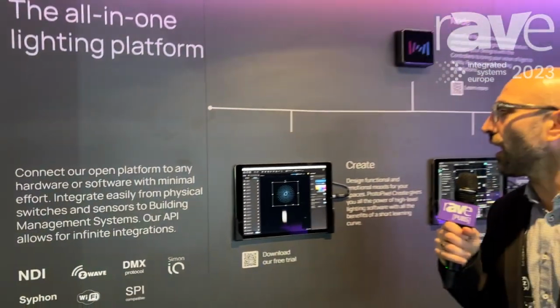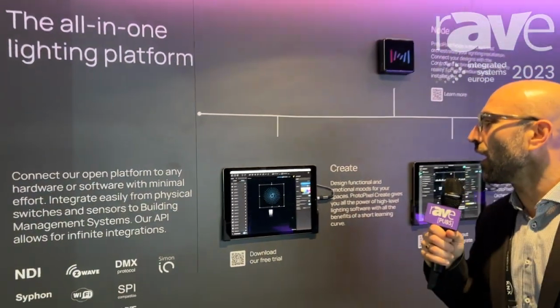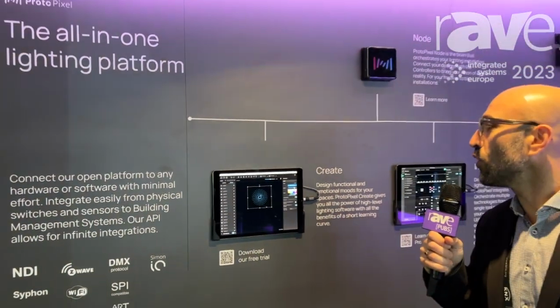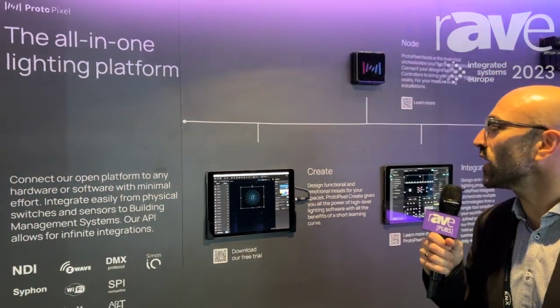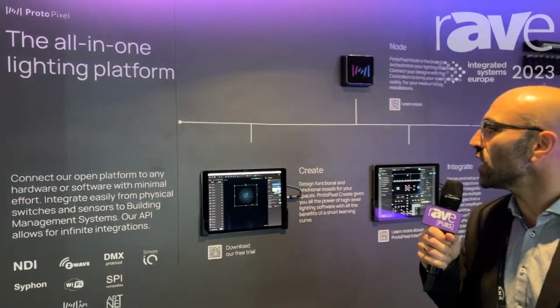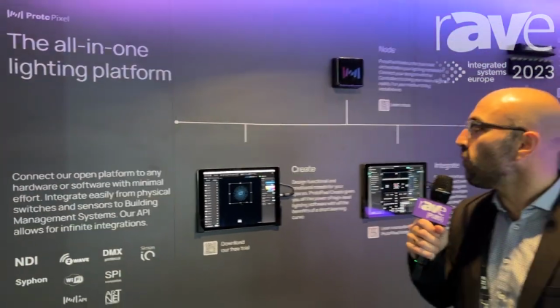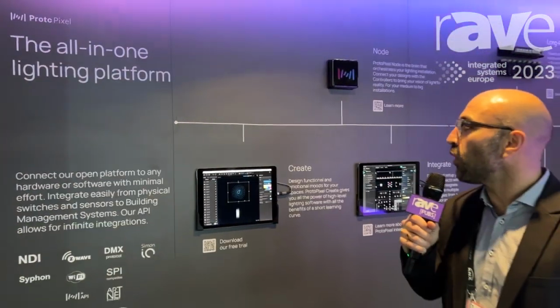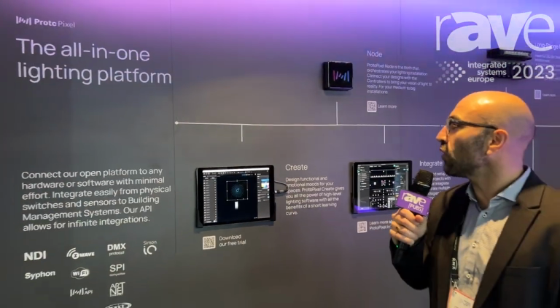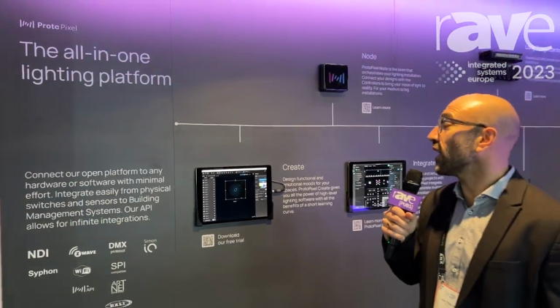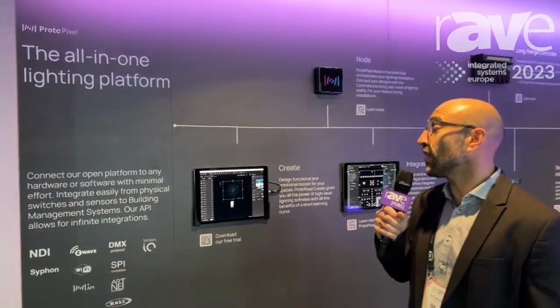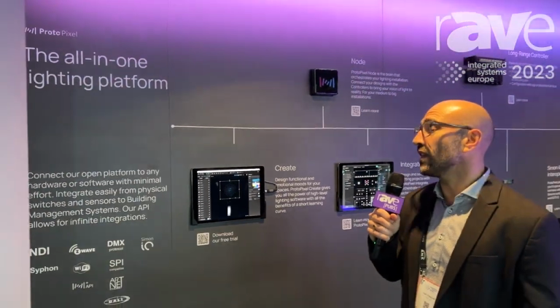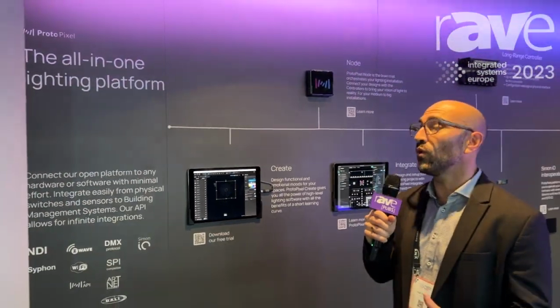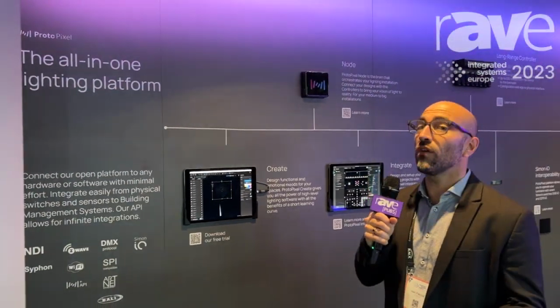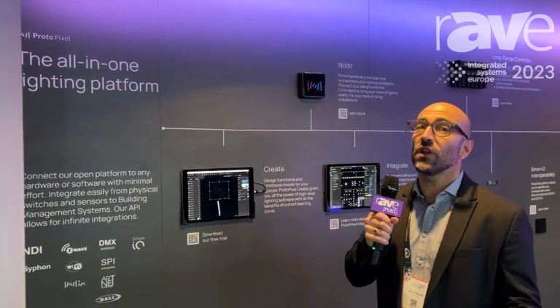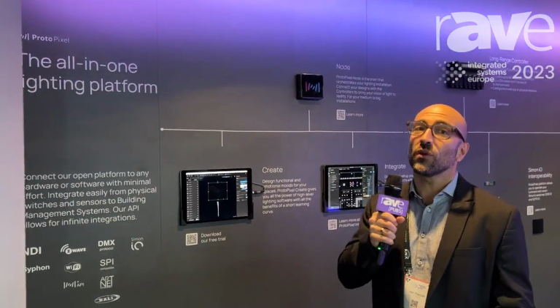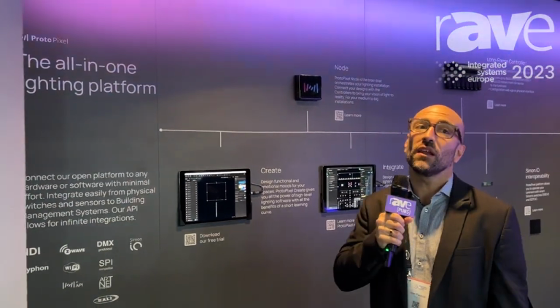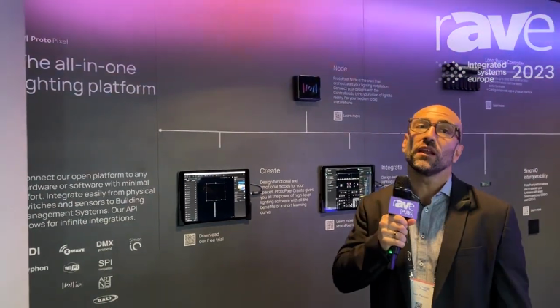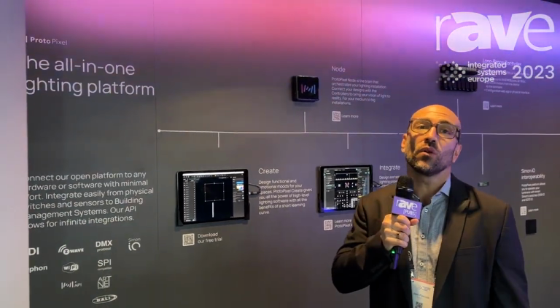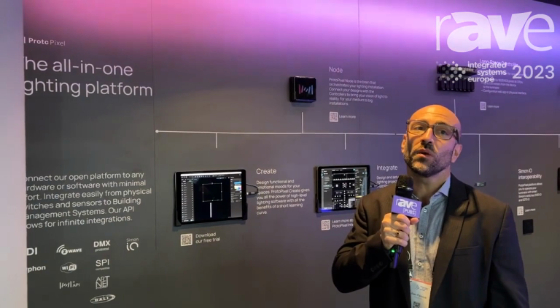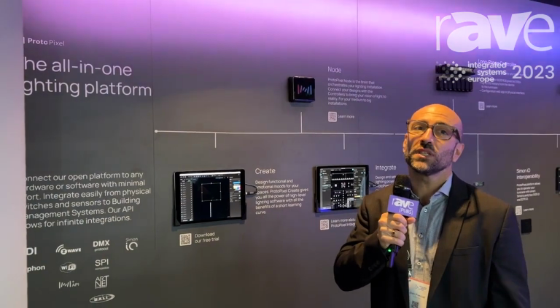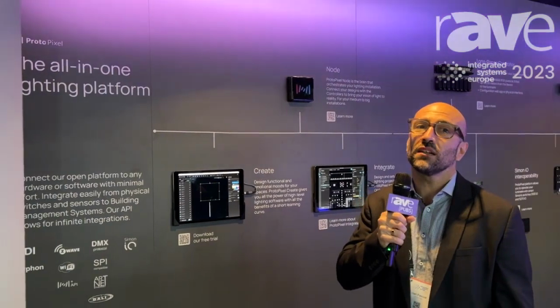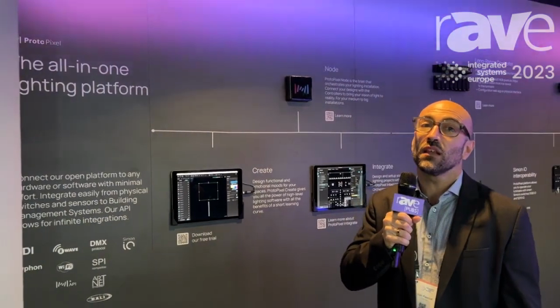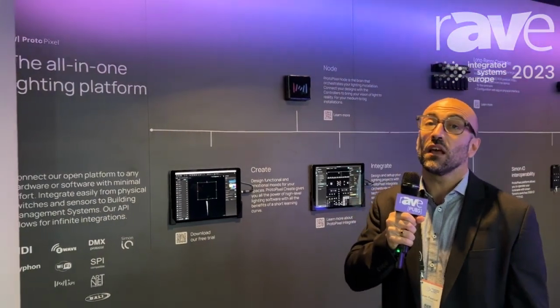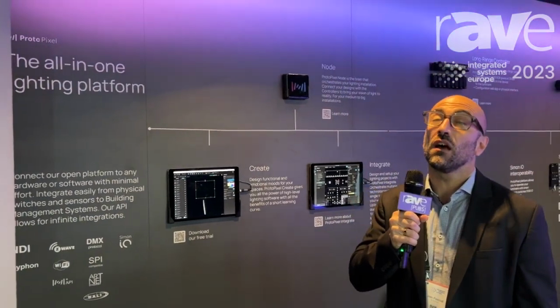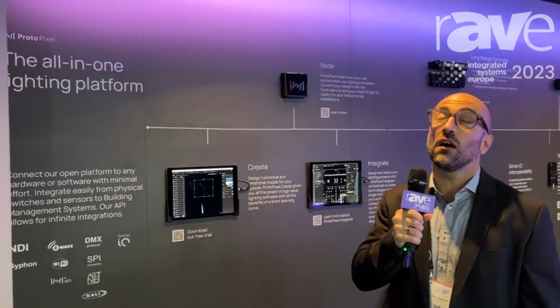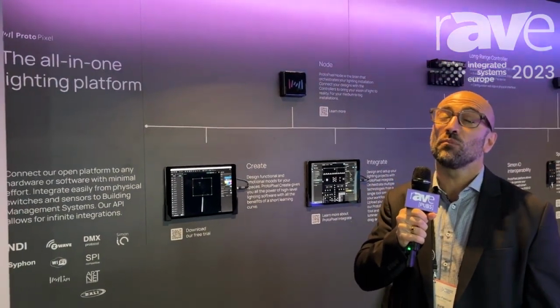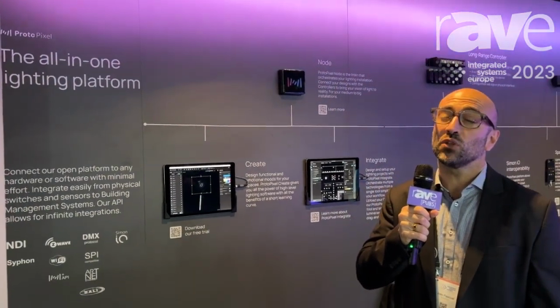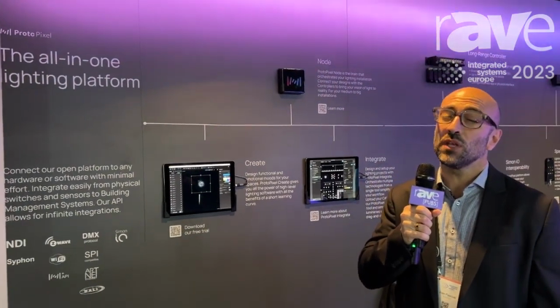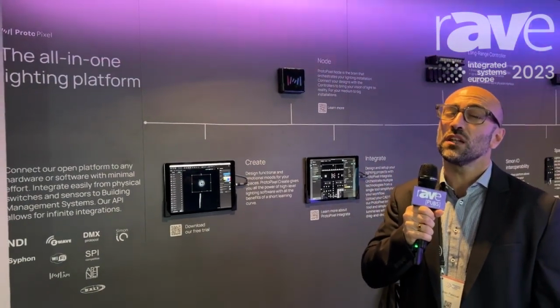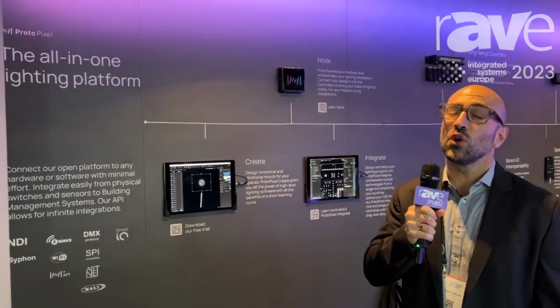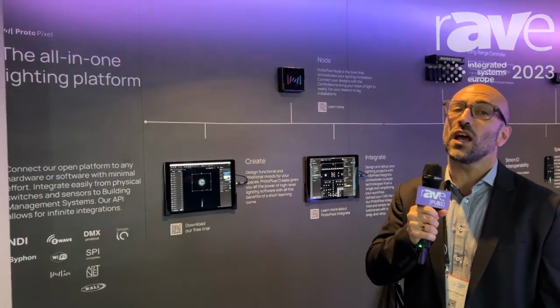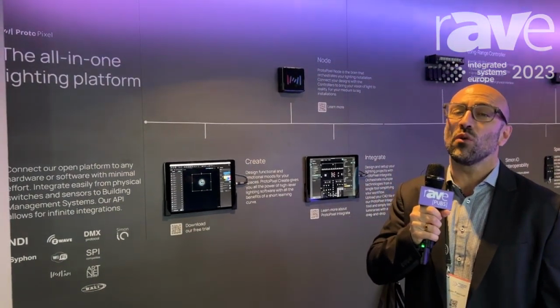You can check more or even download a free trial on our website, protopixel.io.